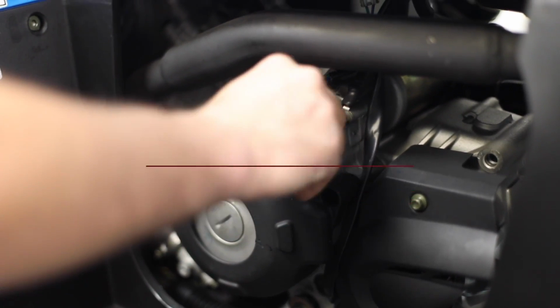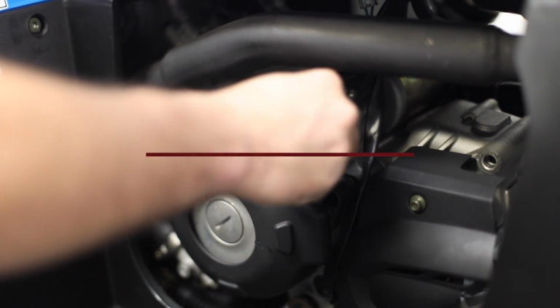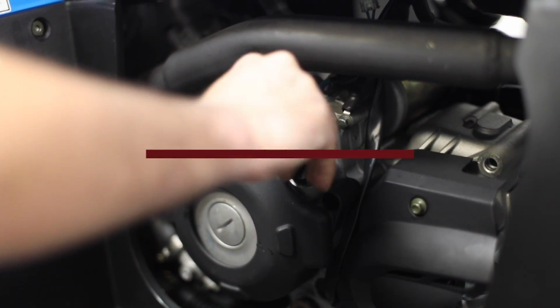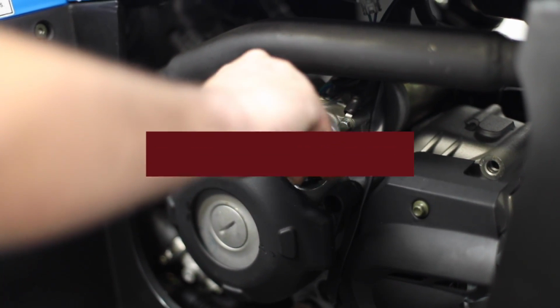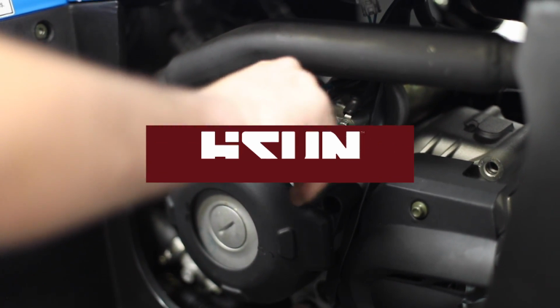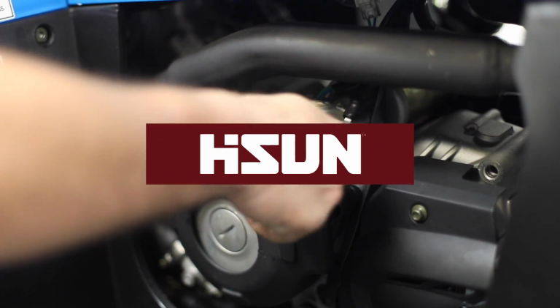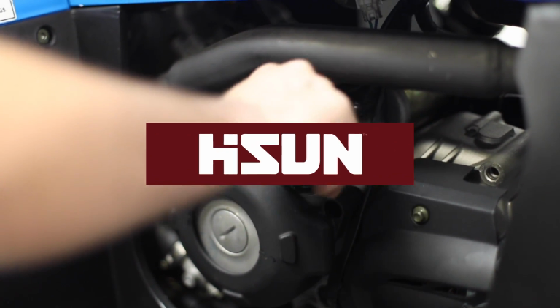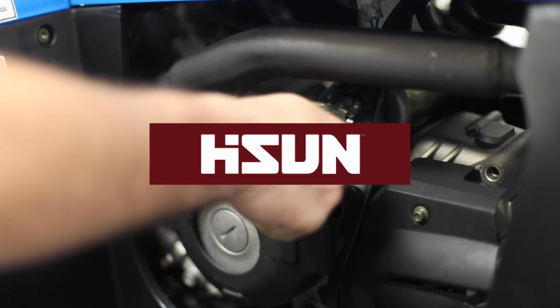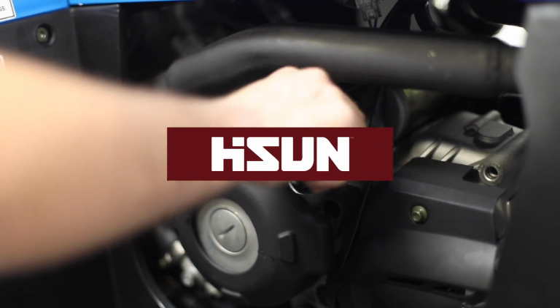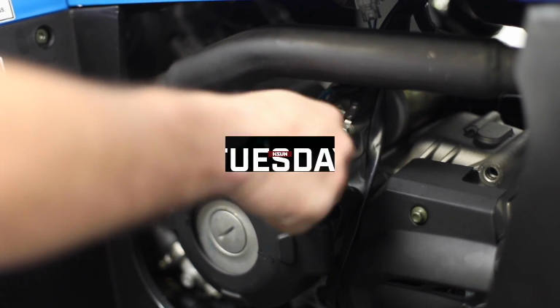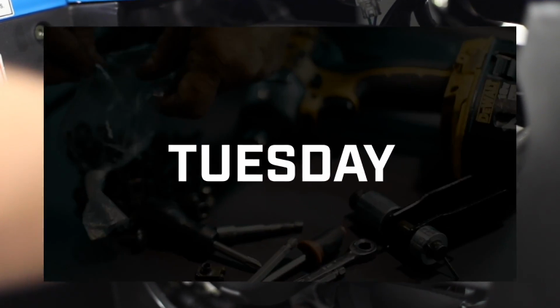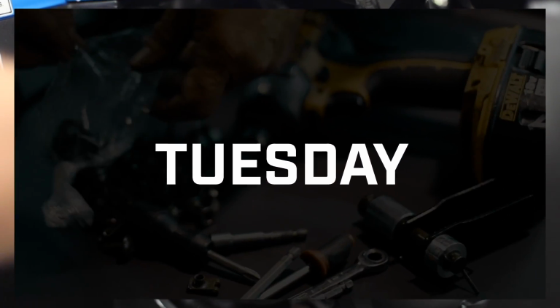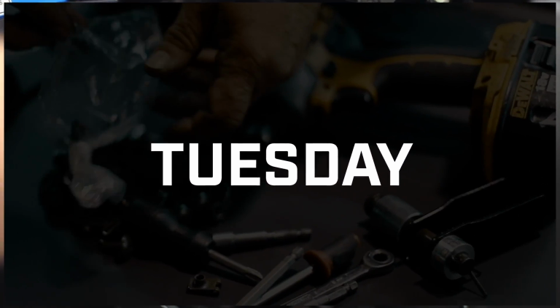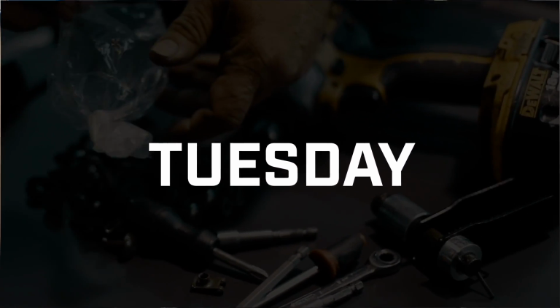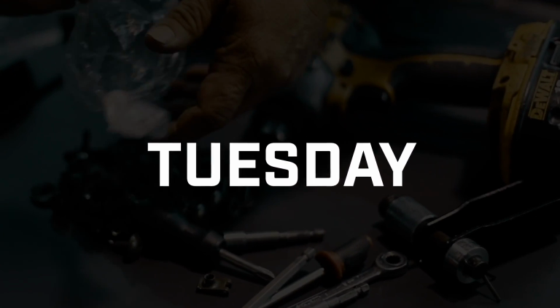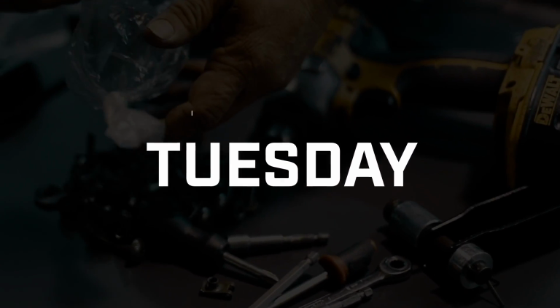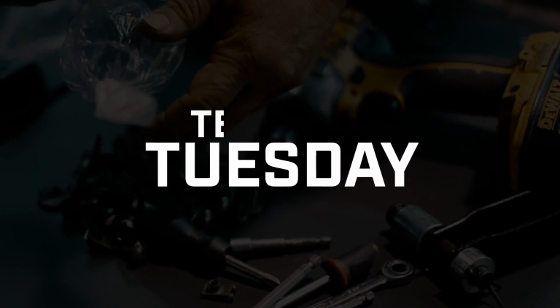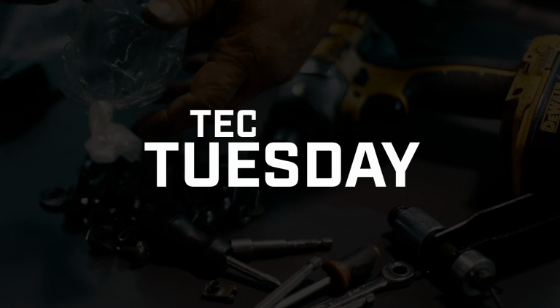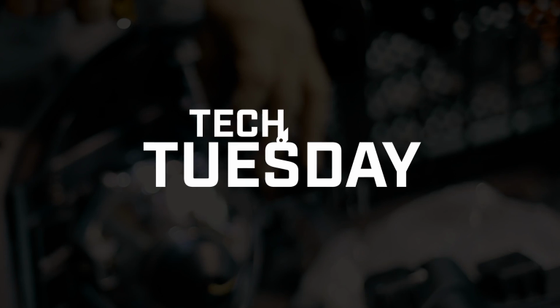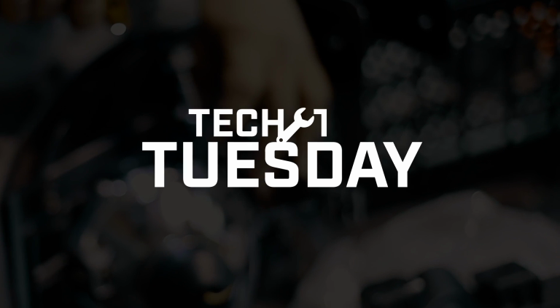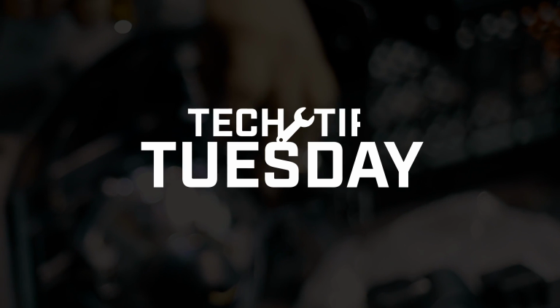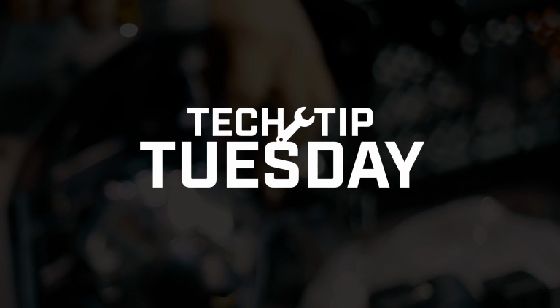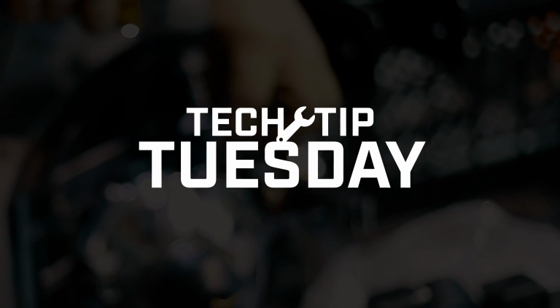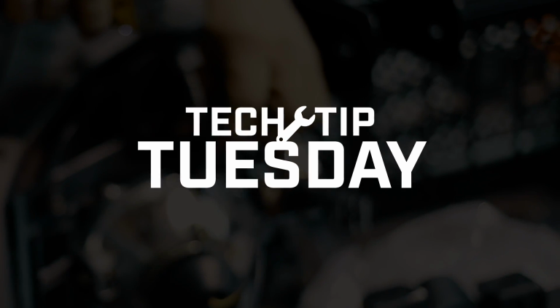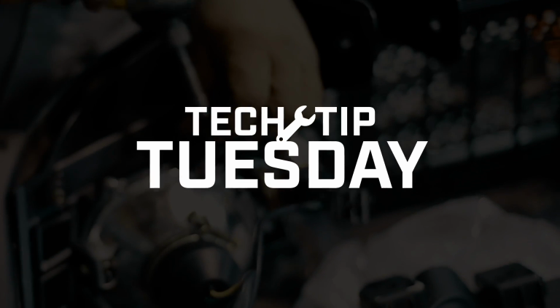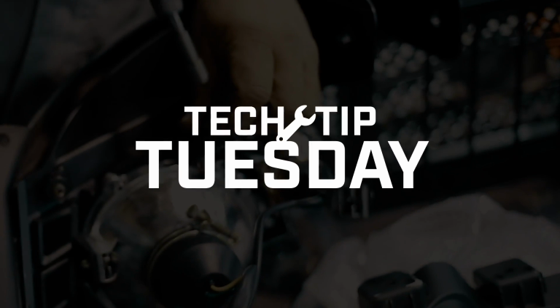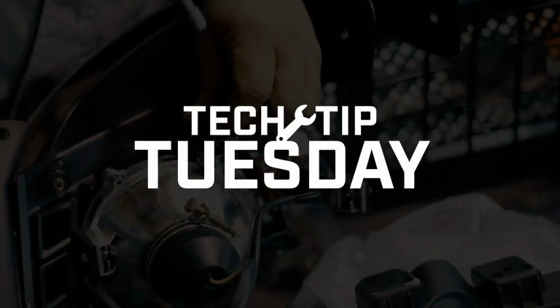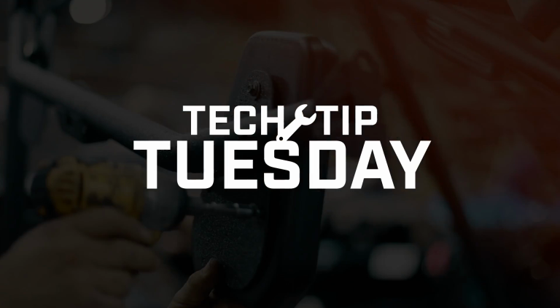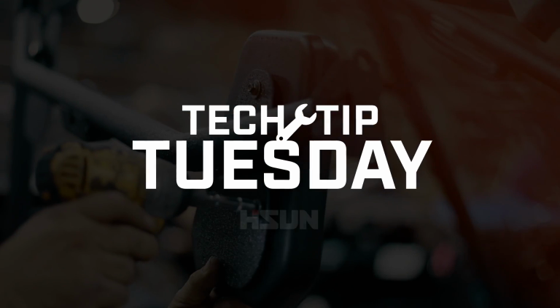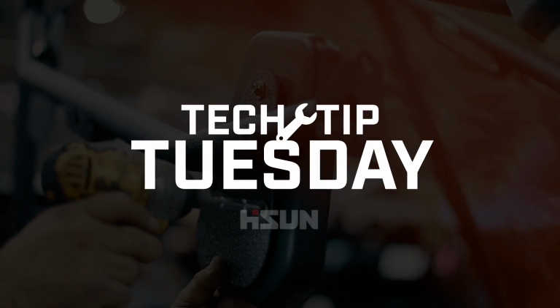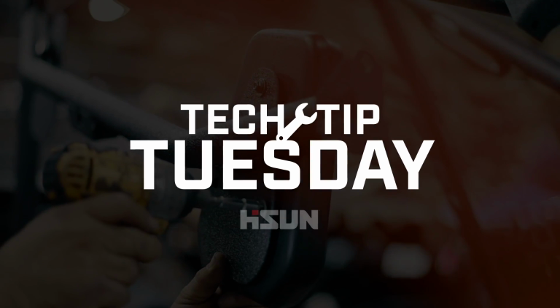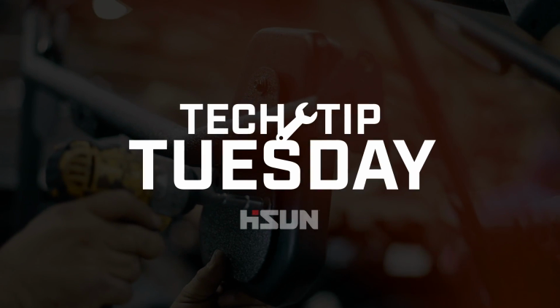Thanks for watching. We hope this video was helpful. Tune in again next Tuesday for our next tech tip.